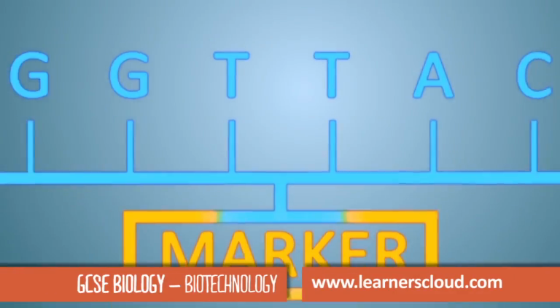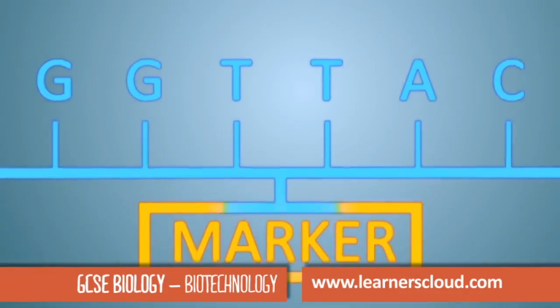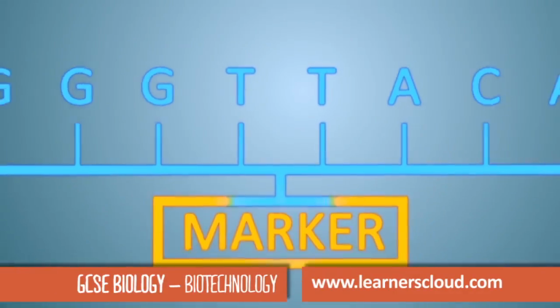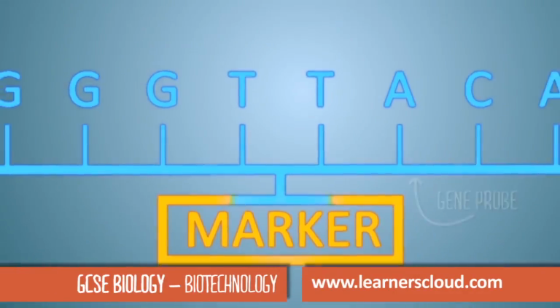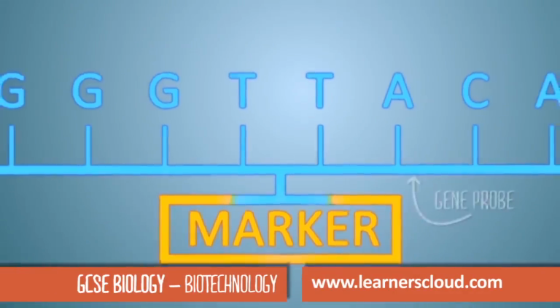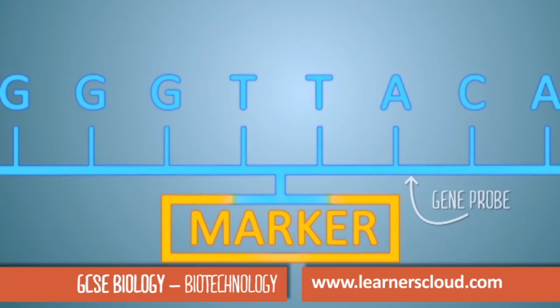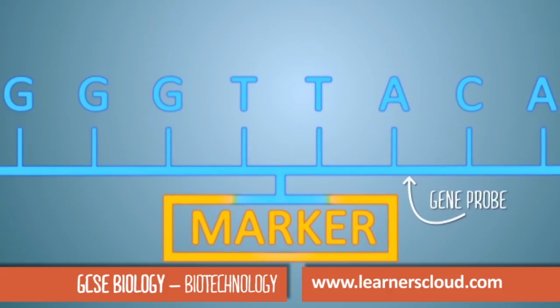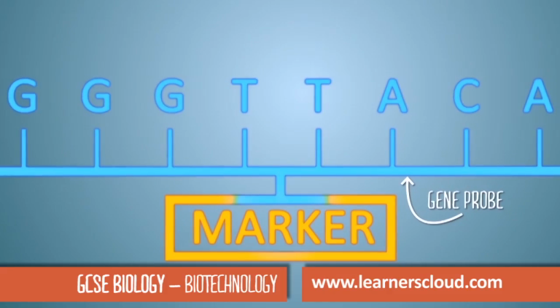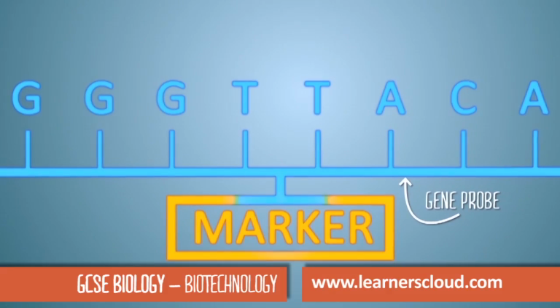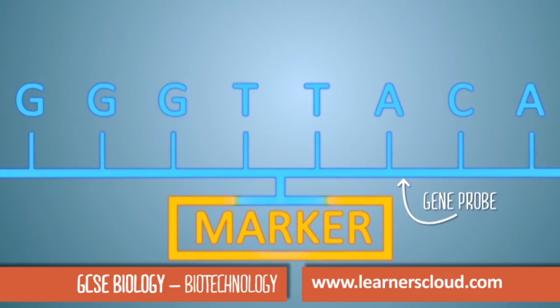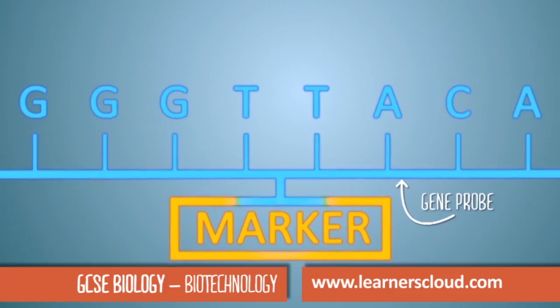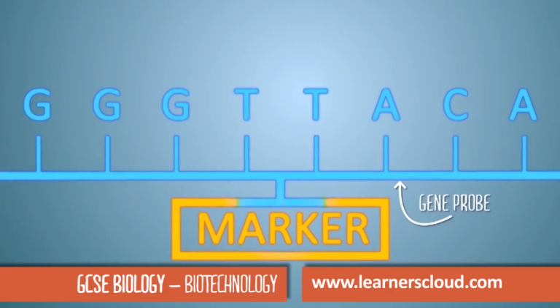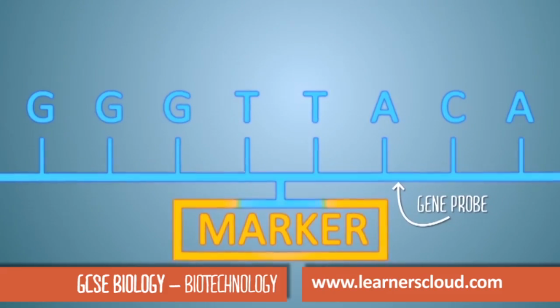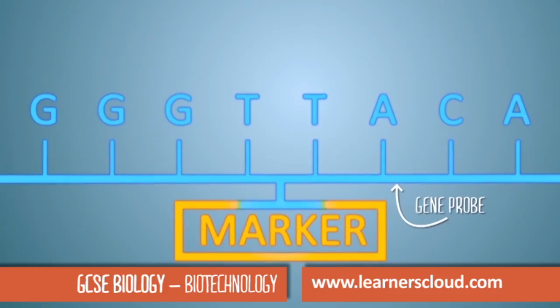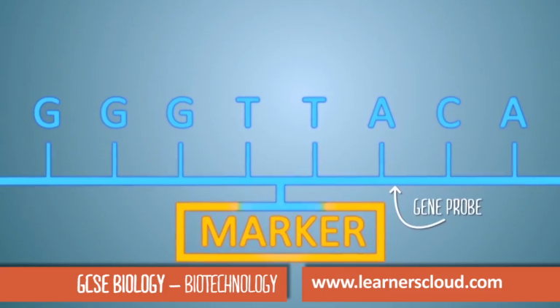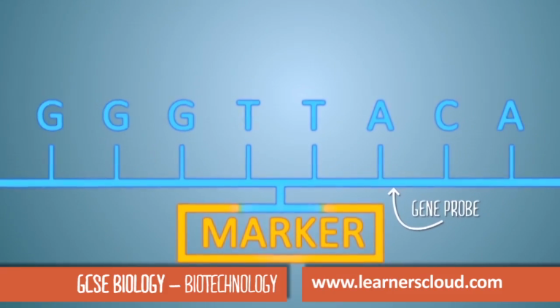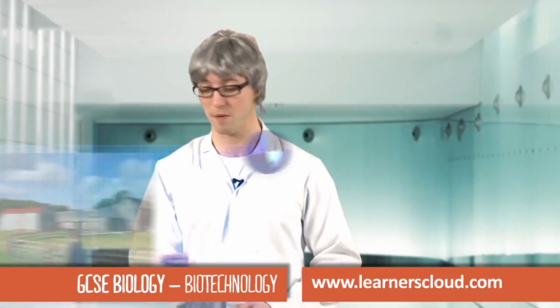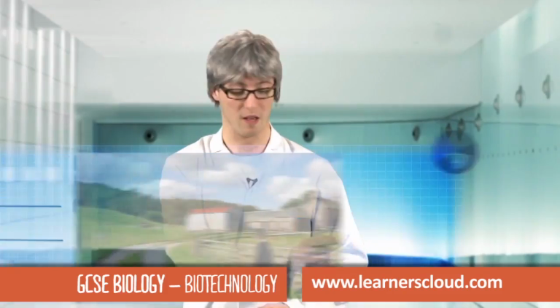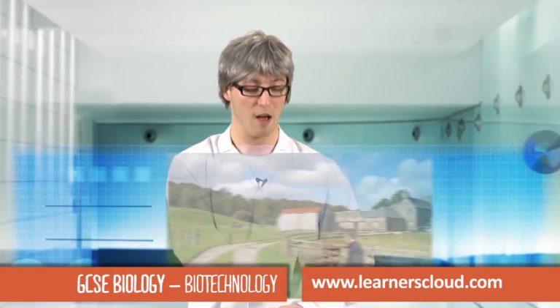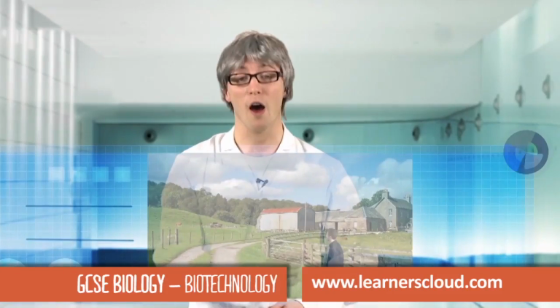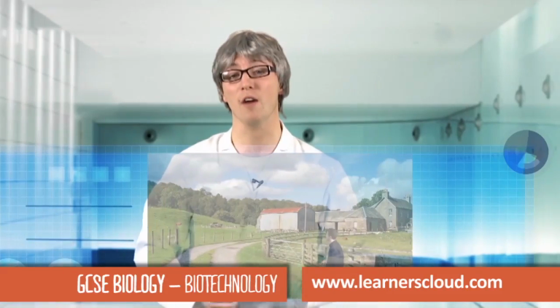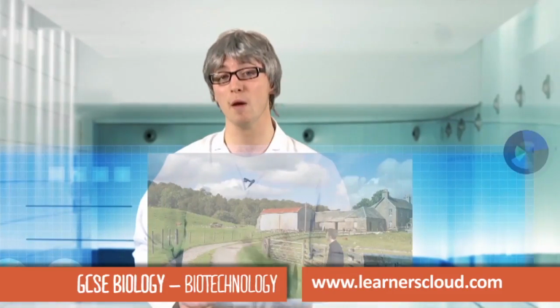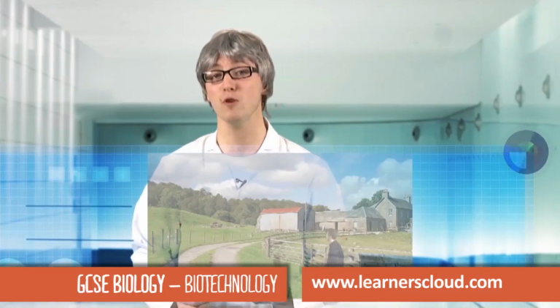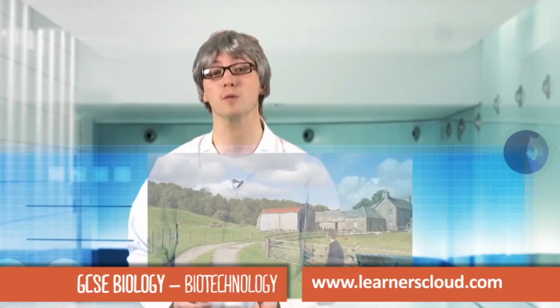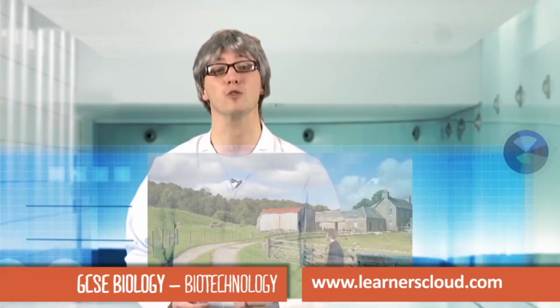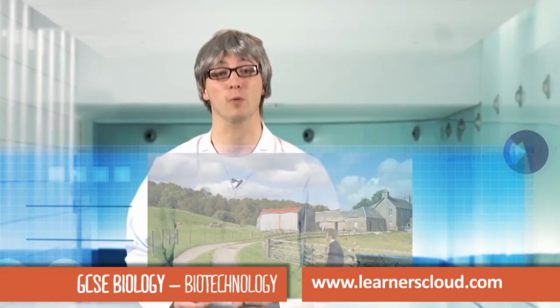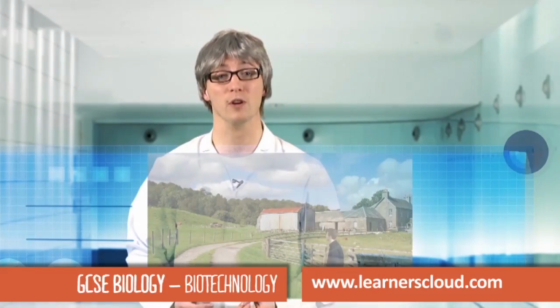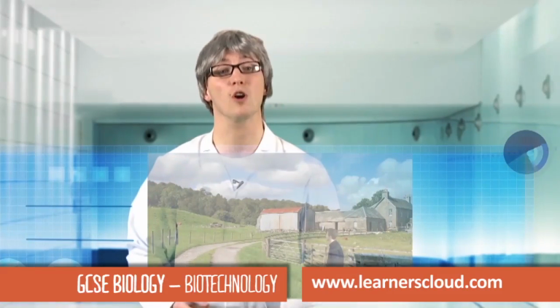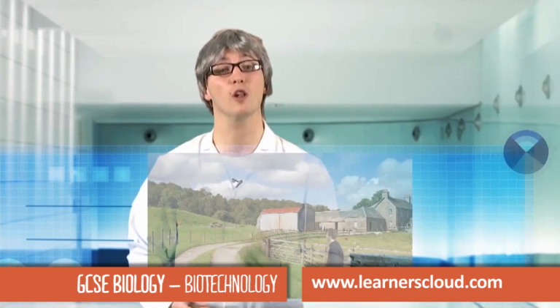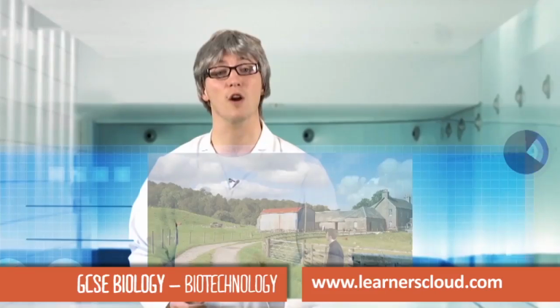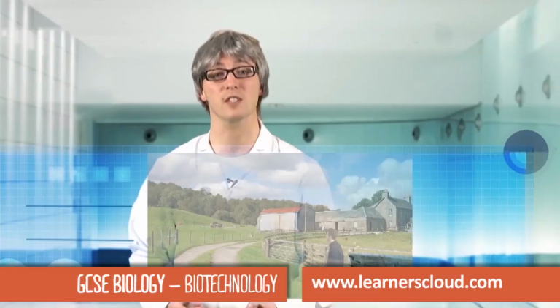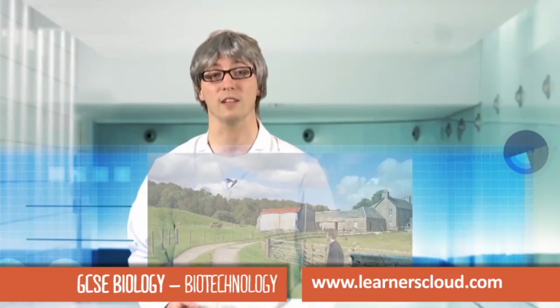First of all, you have to create a gene probe, and how they are used to produce products on a large scale.